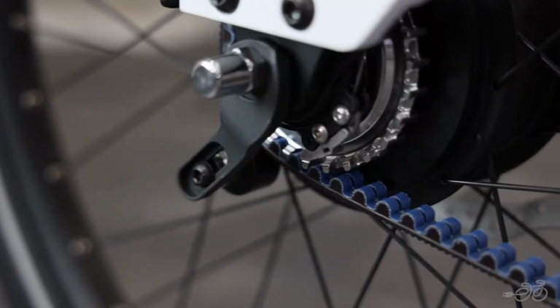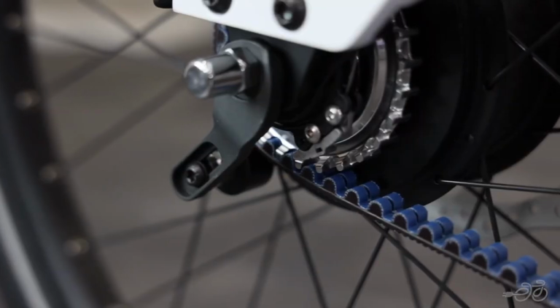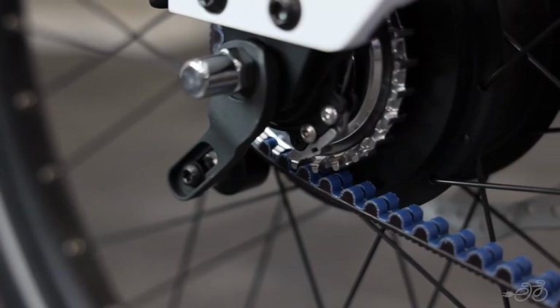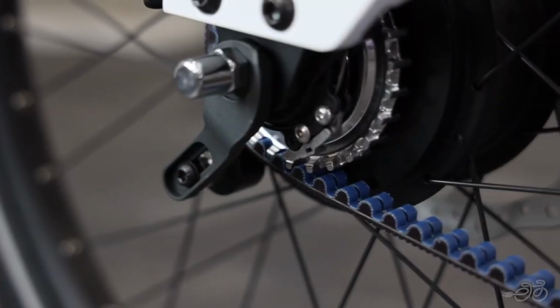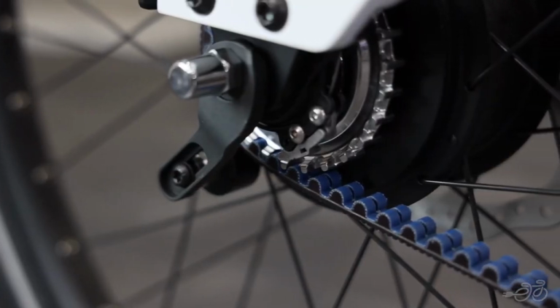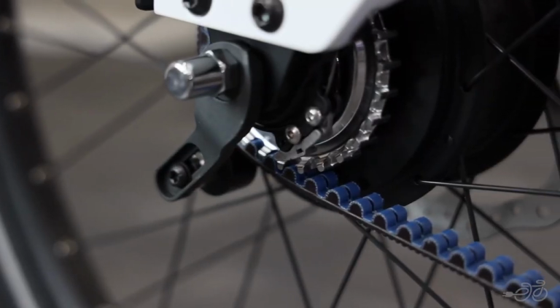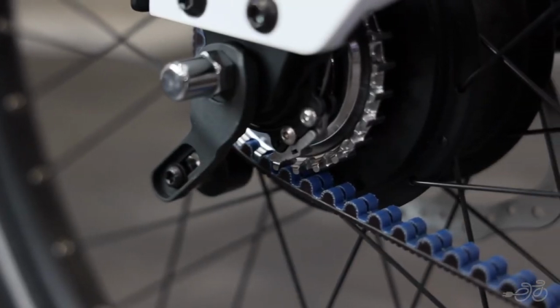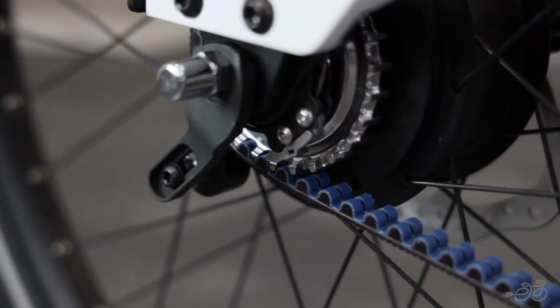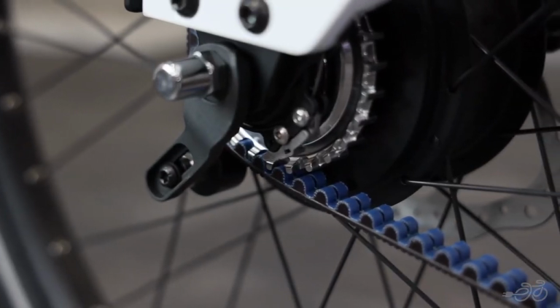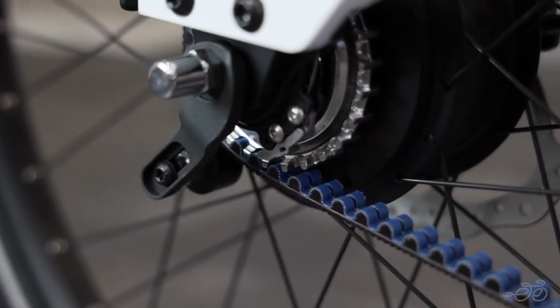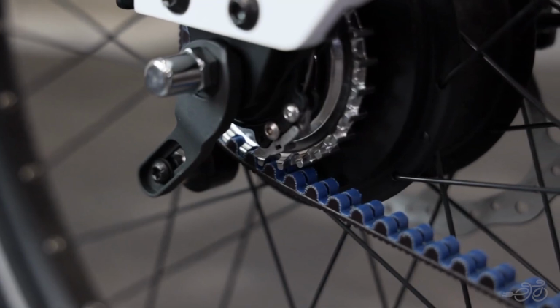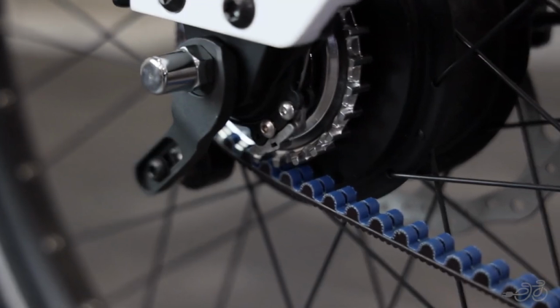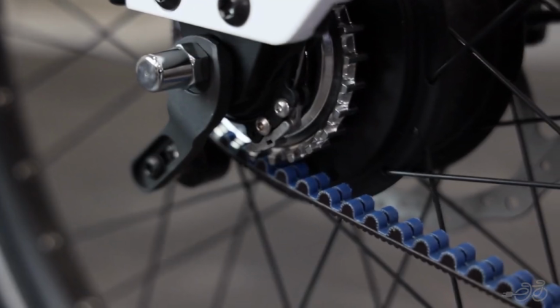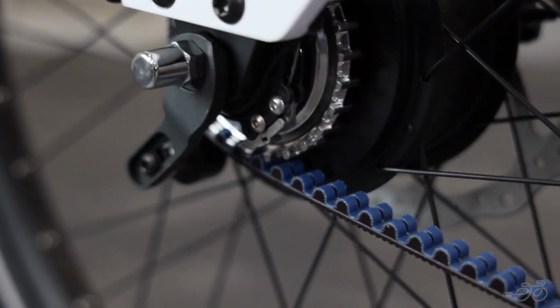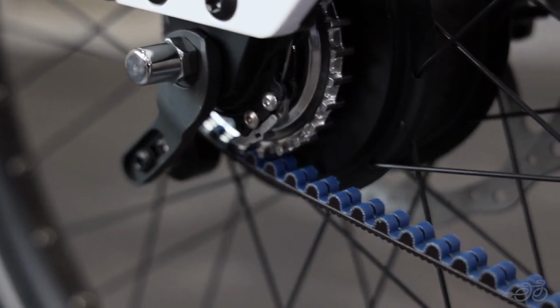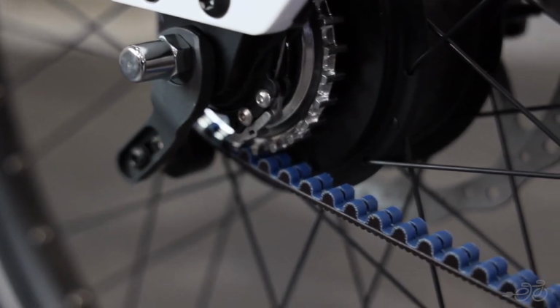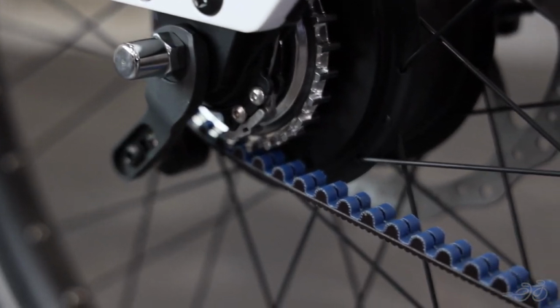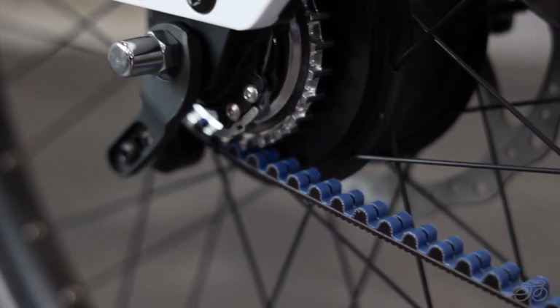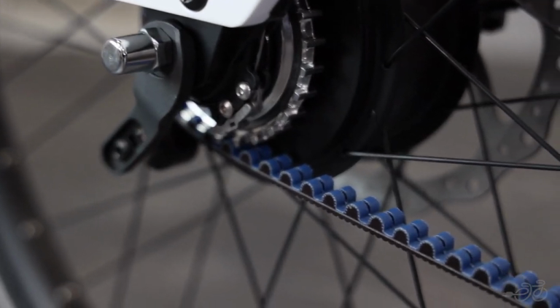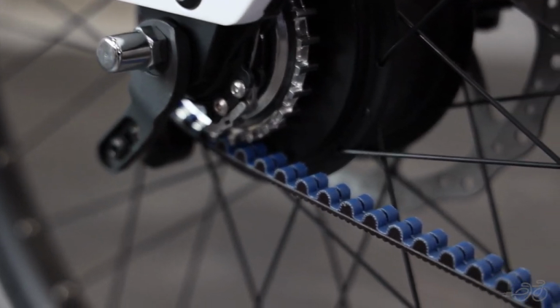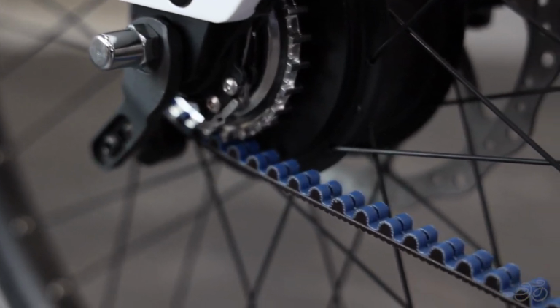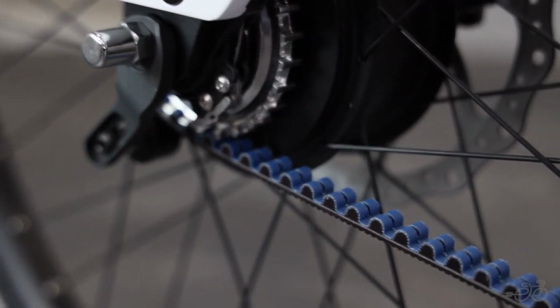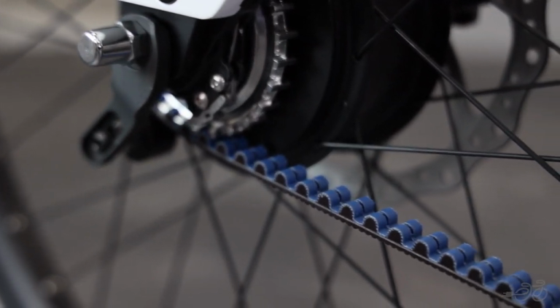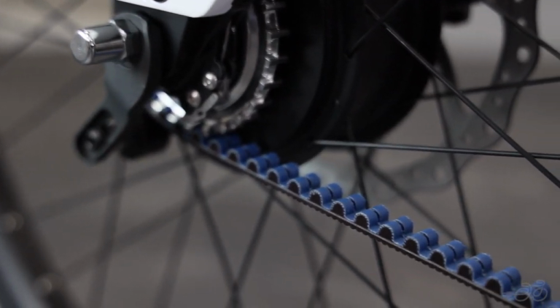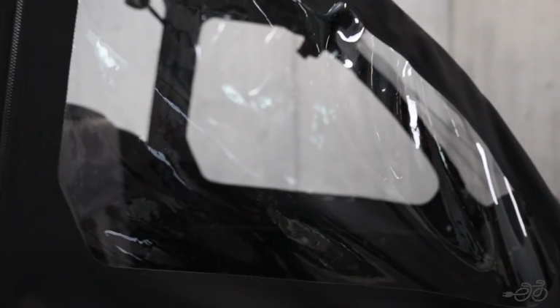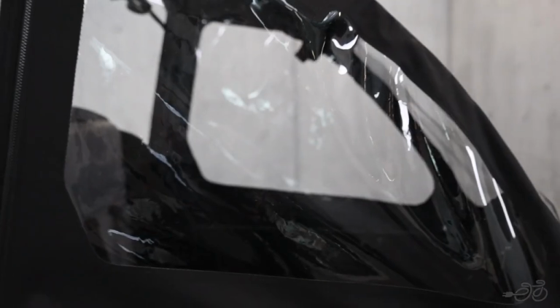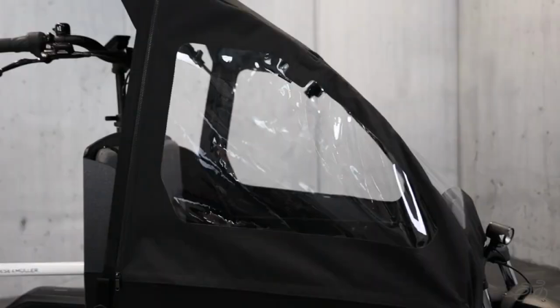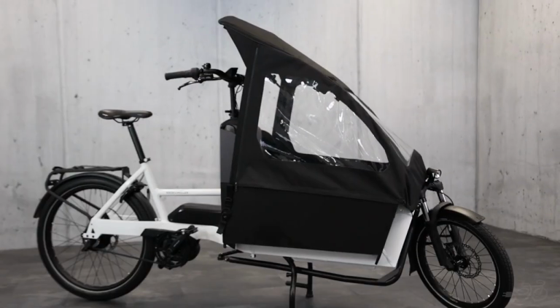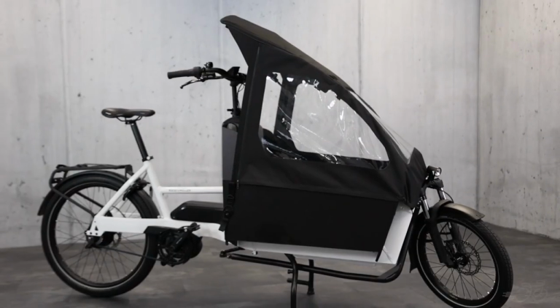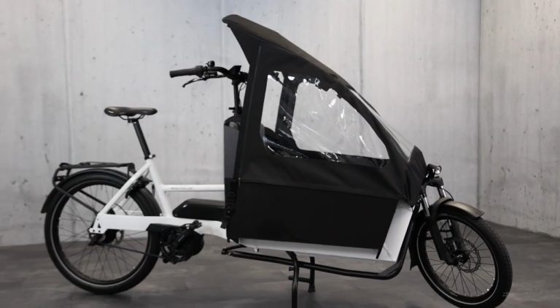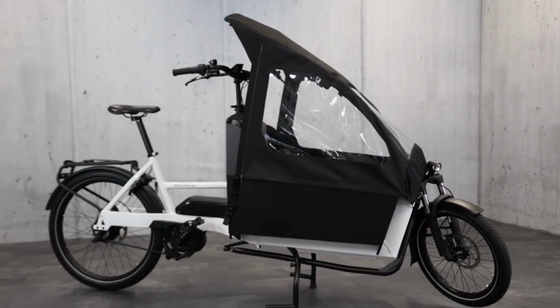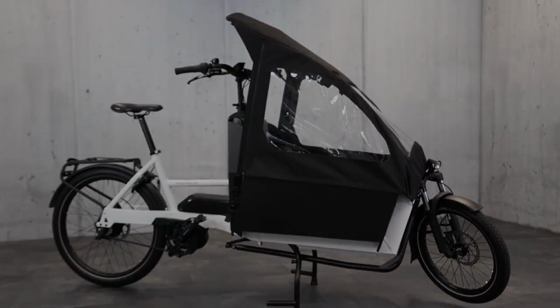The NVolo paired with the belt drive ensures not only a clean commute but less time spent on maintenance and more time actually riding.